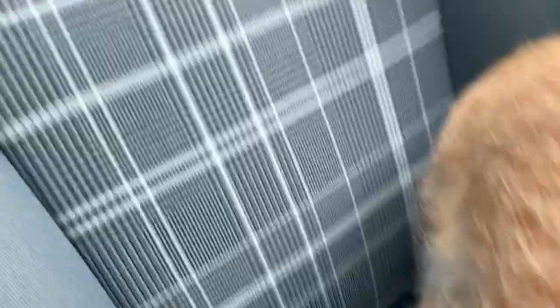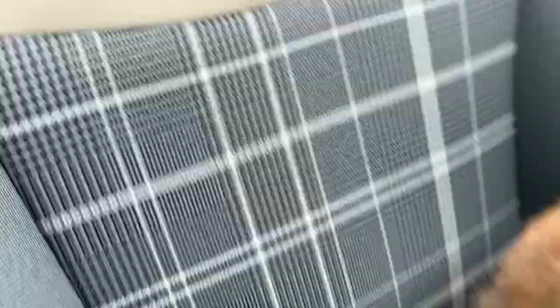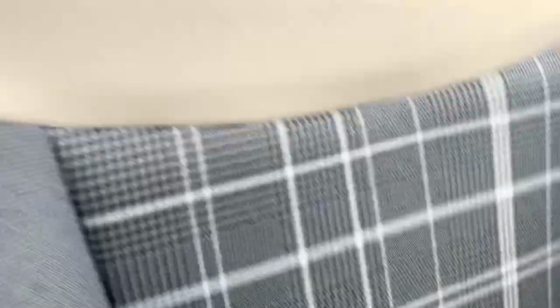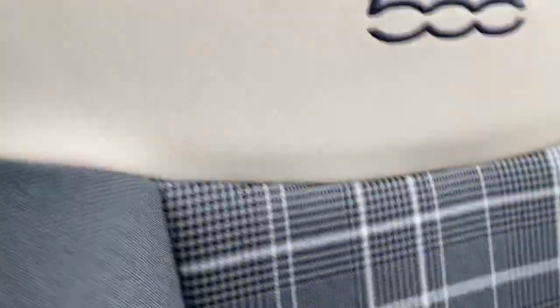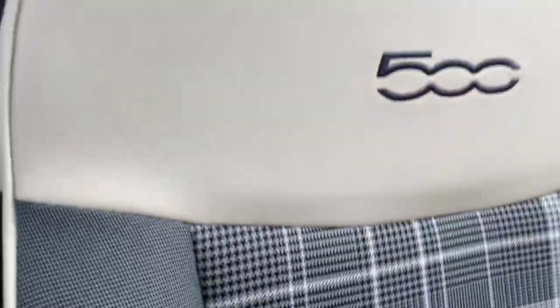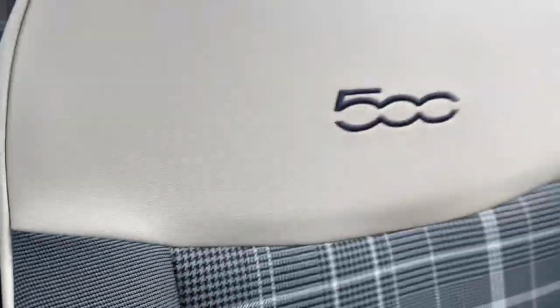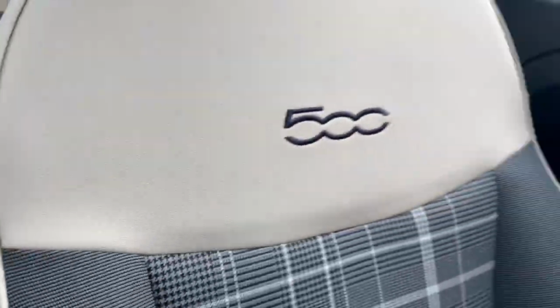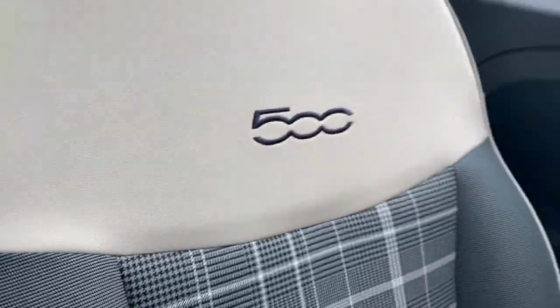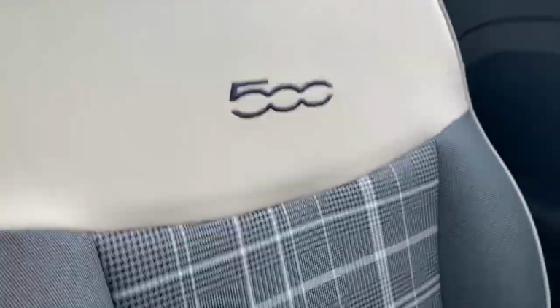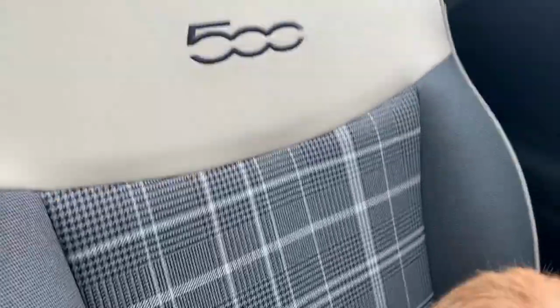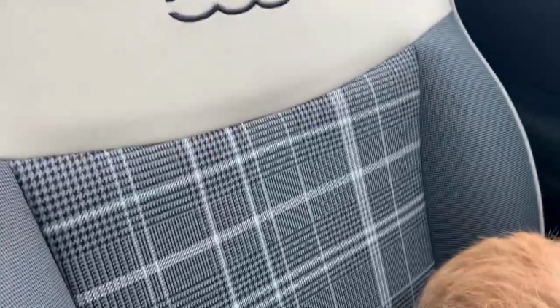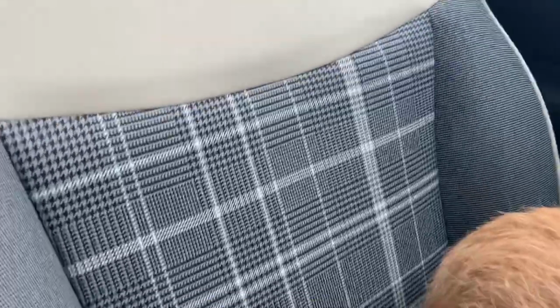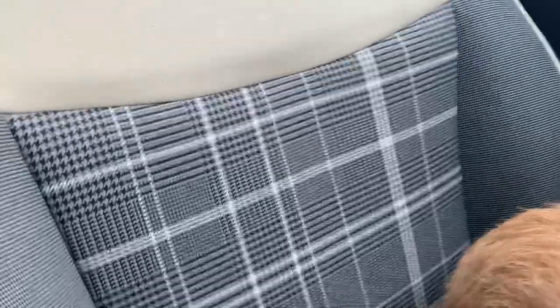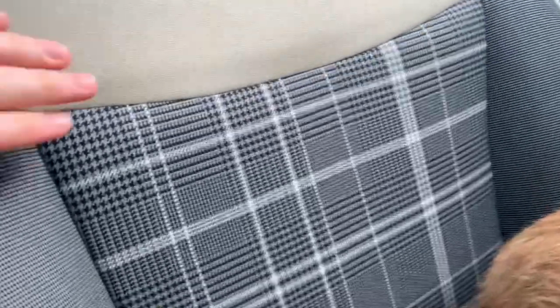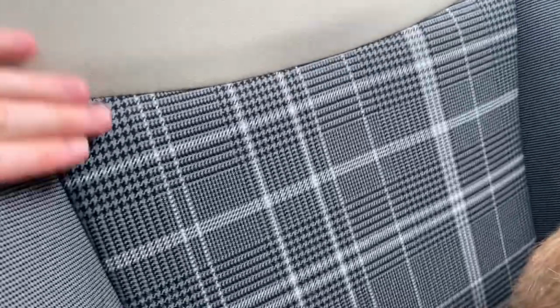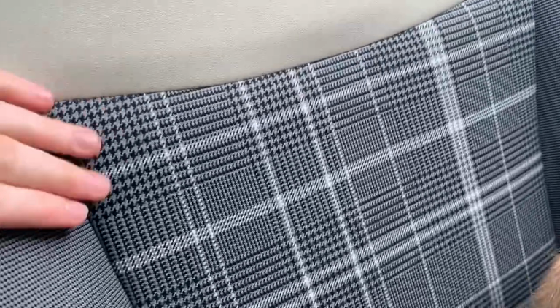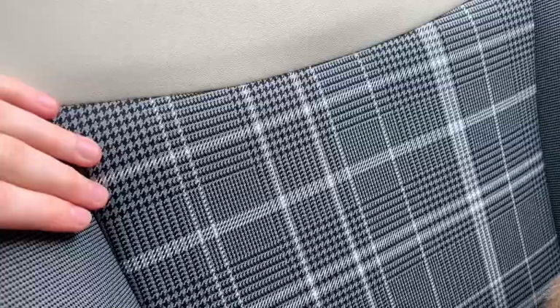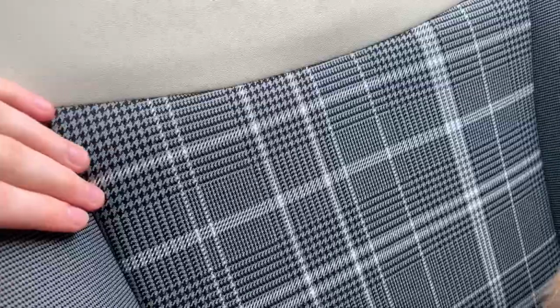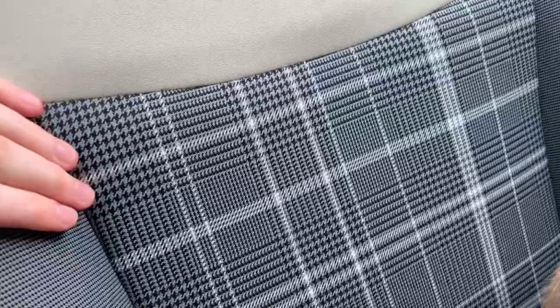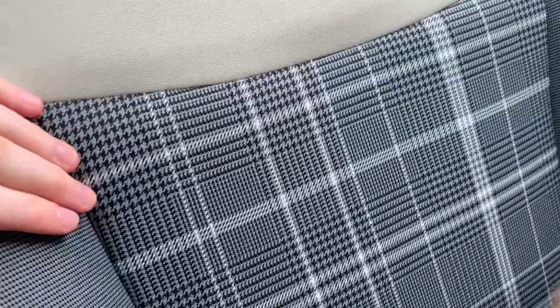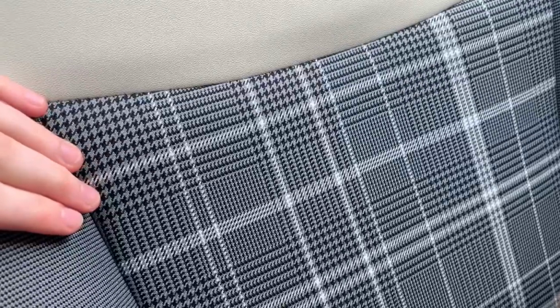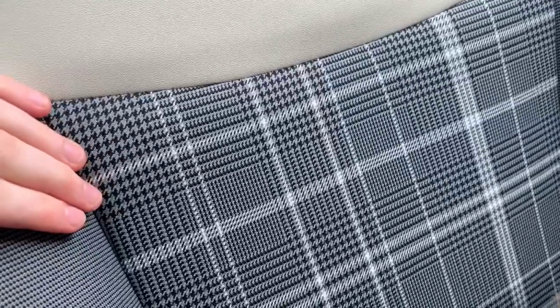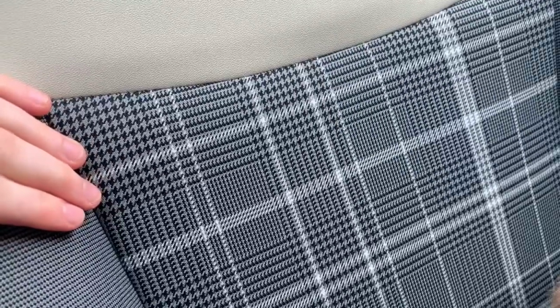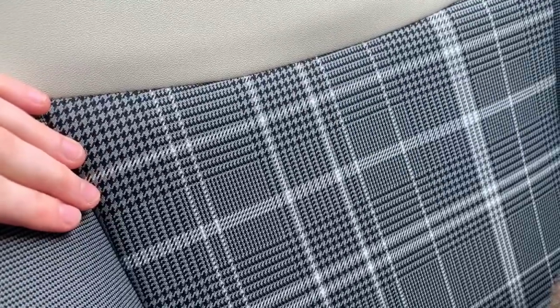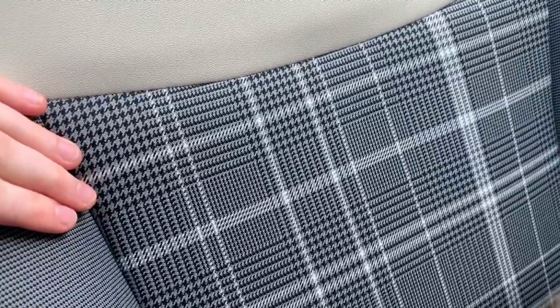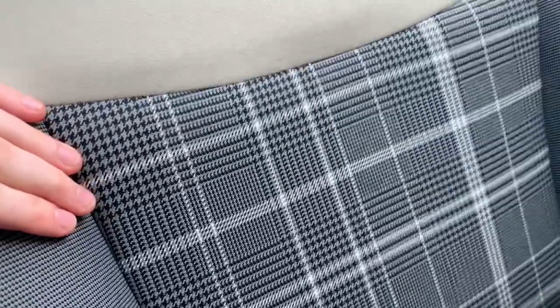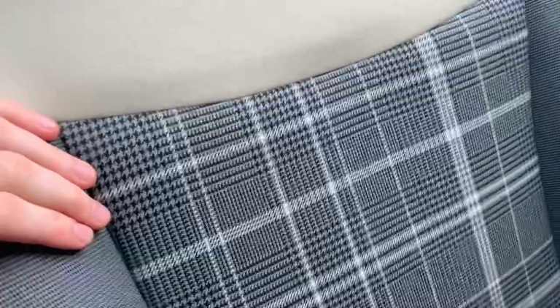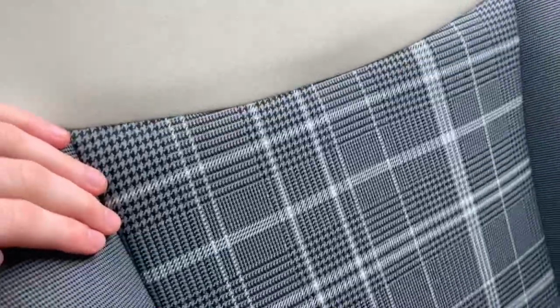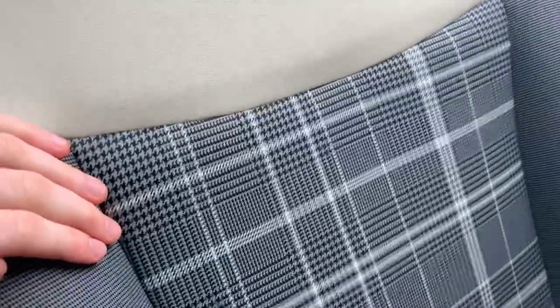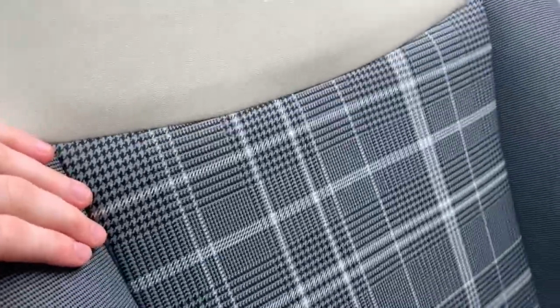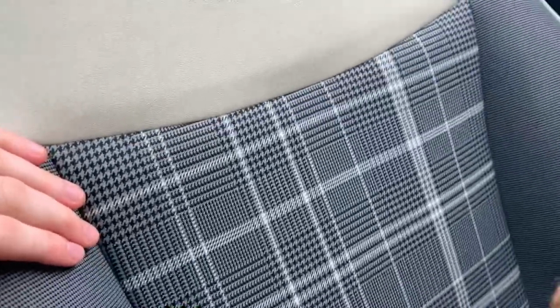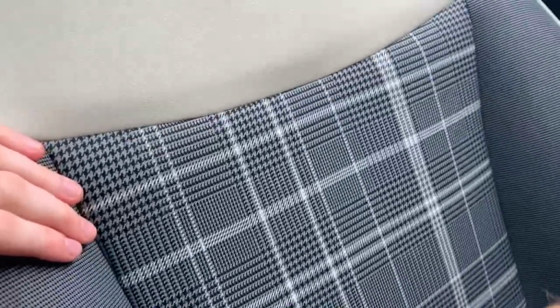It's half leather and half - like checked. Half checked, I'd say.